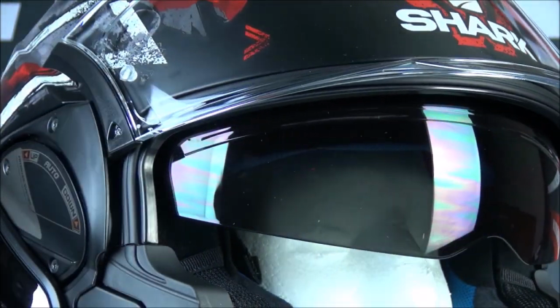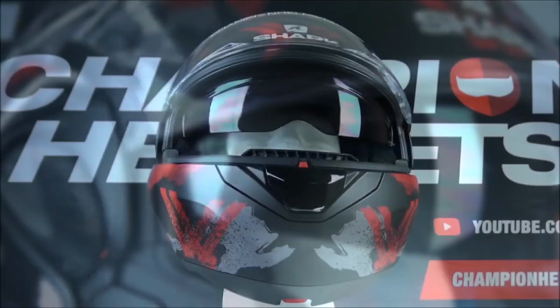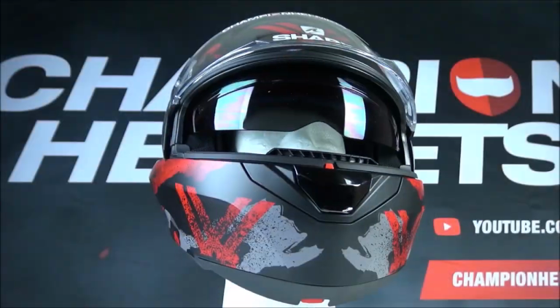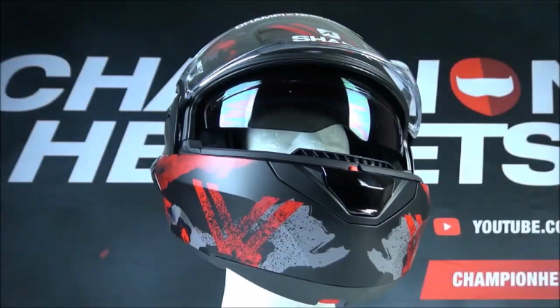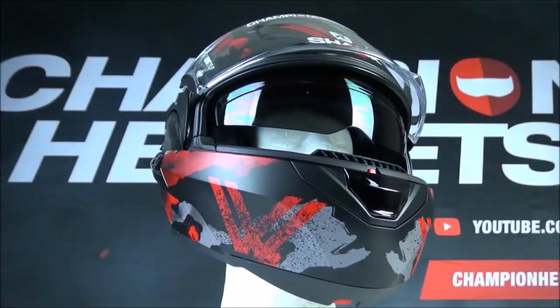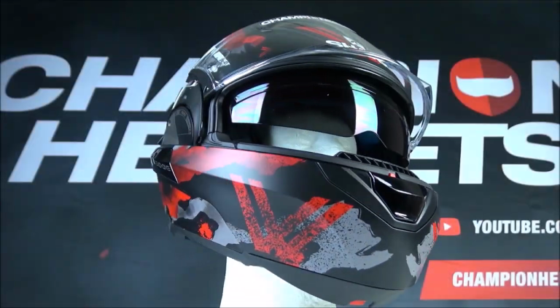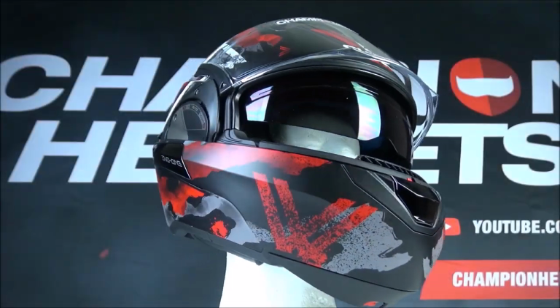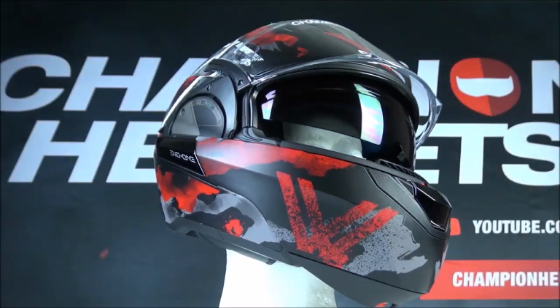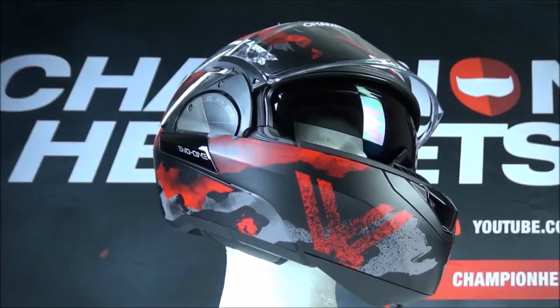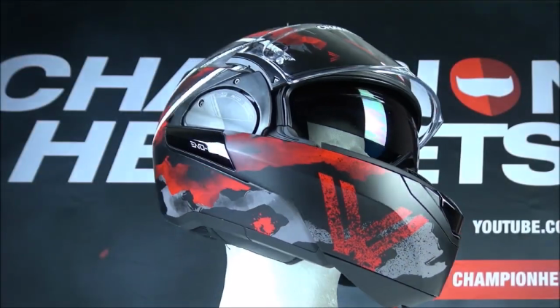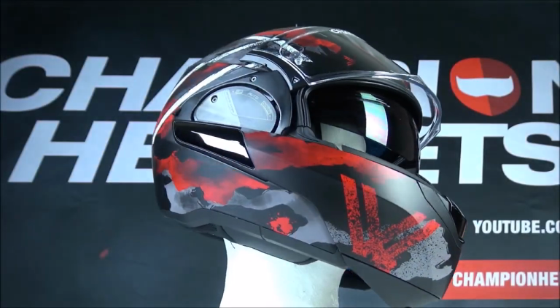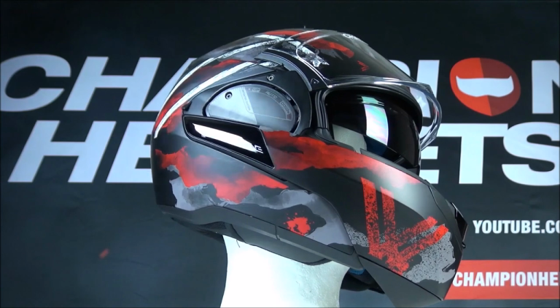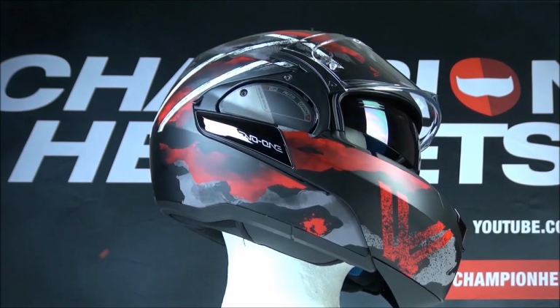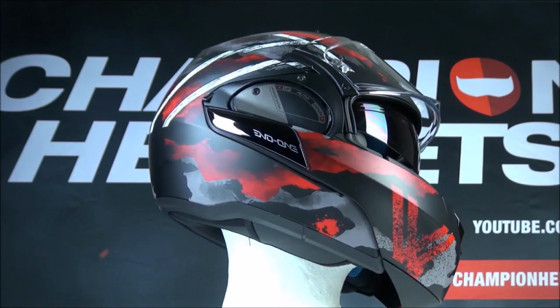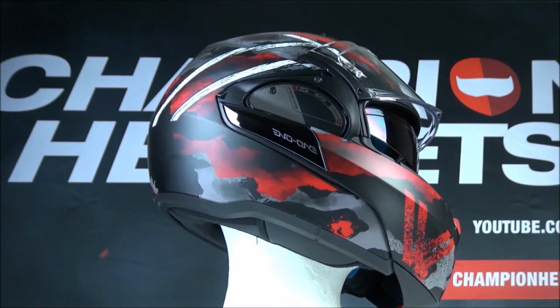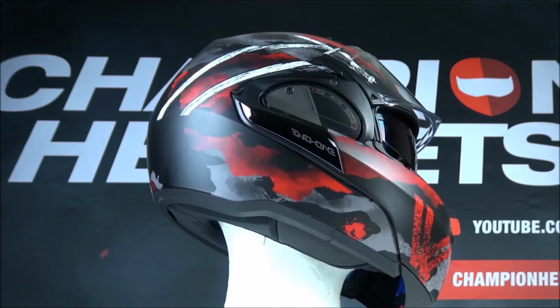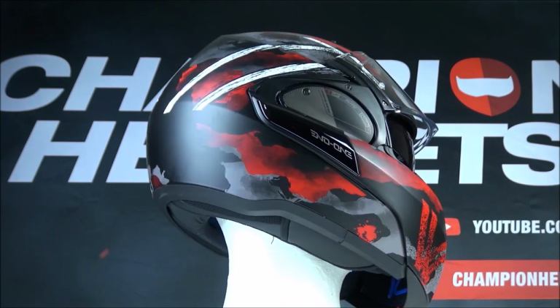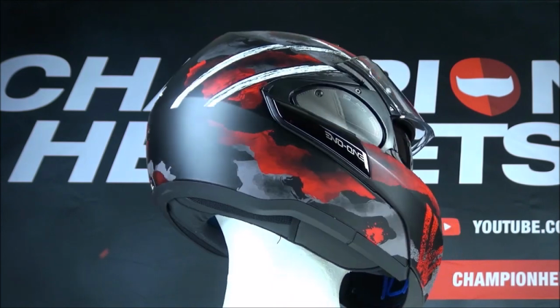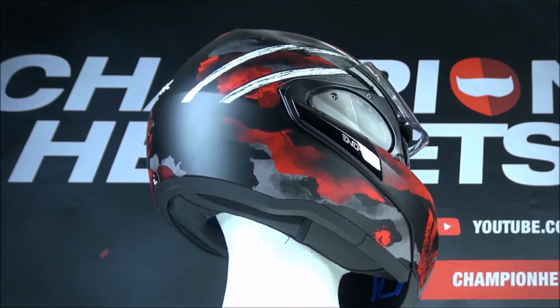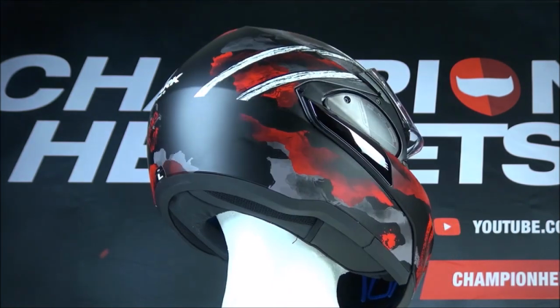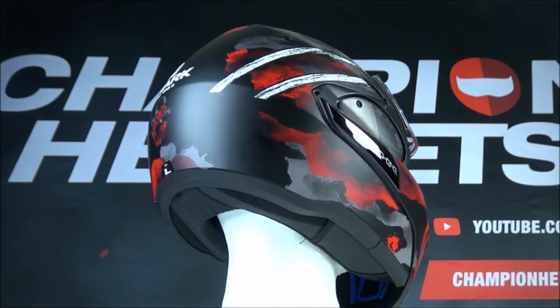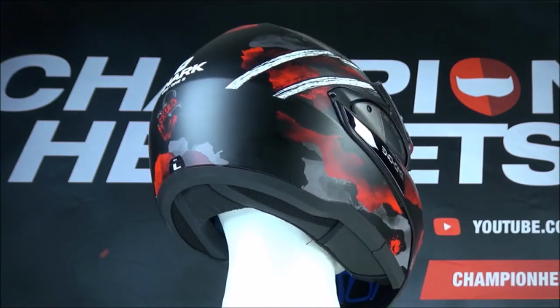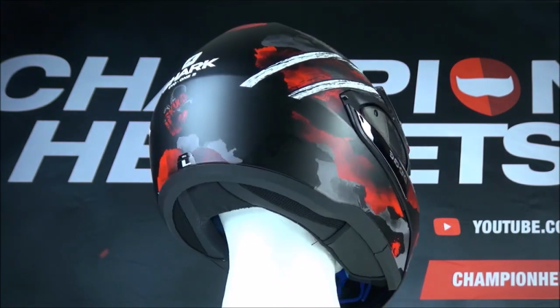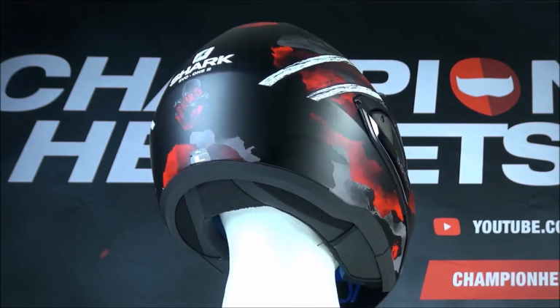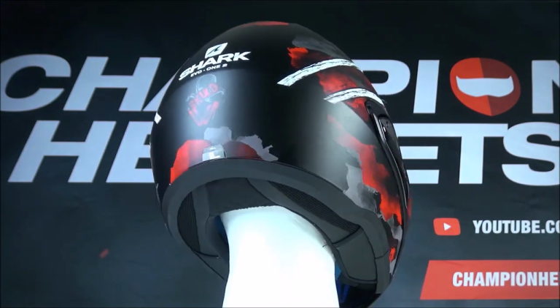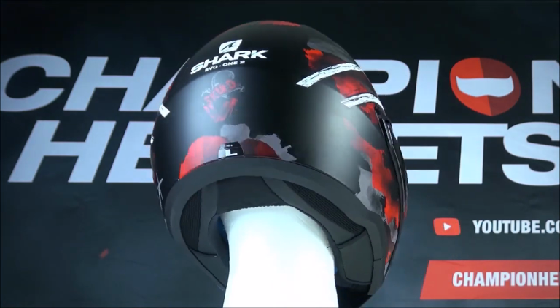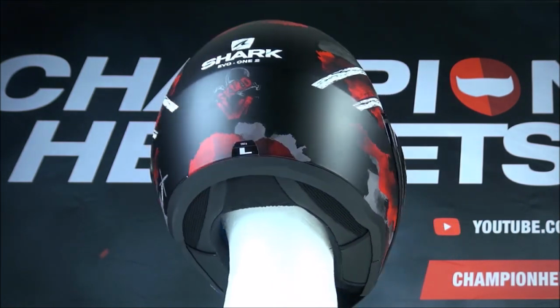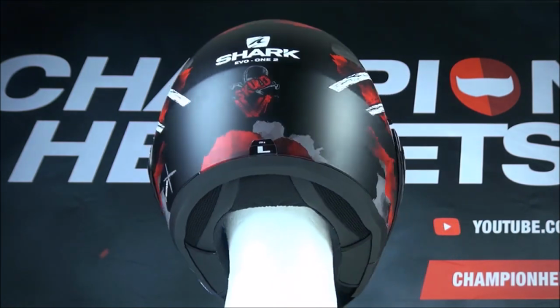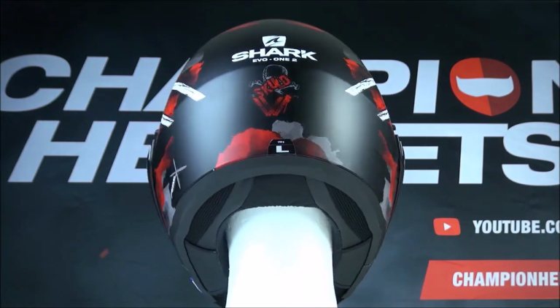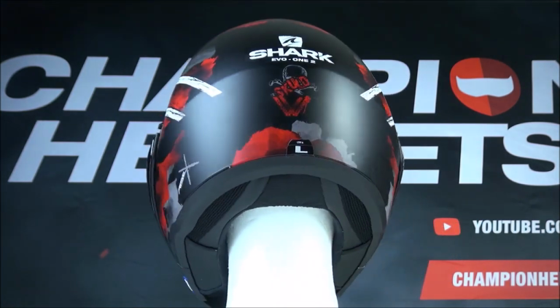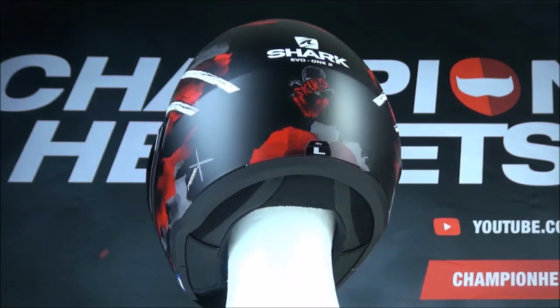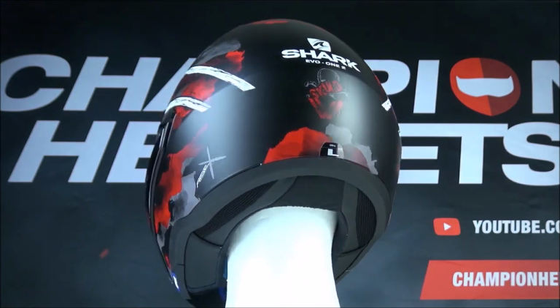The liner is removable, washable, antibacterial, and also comfortable for riders with glasses.